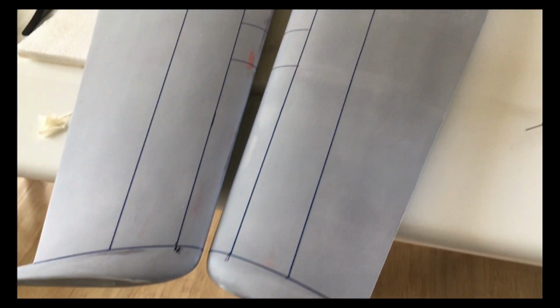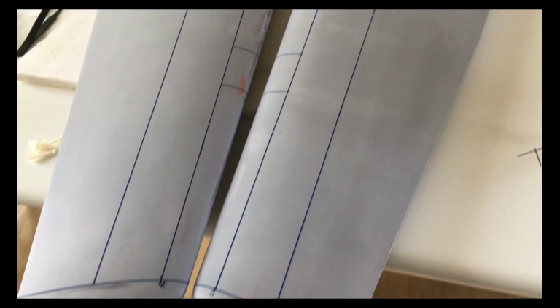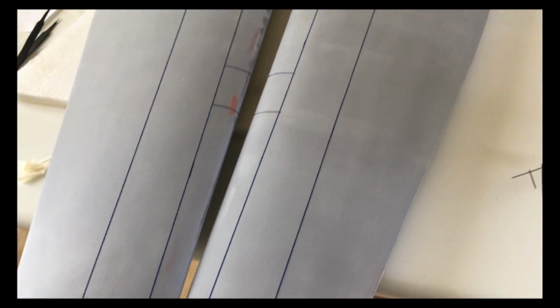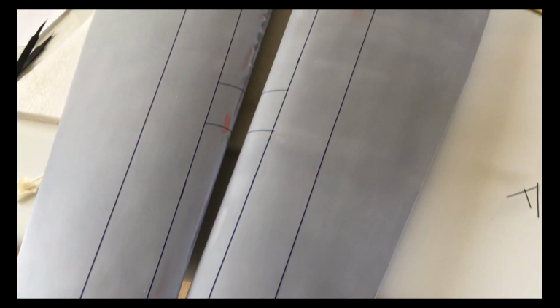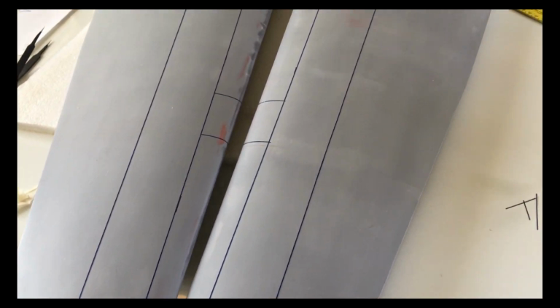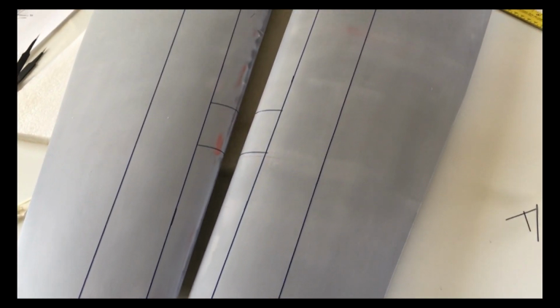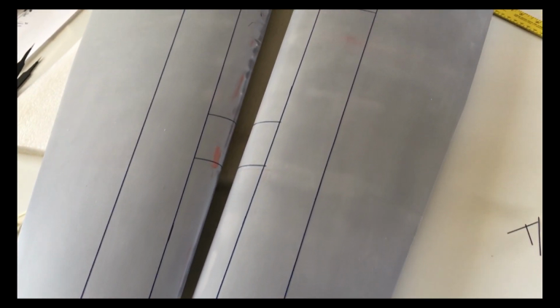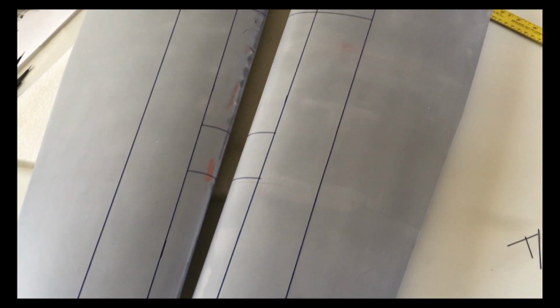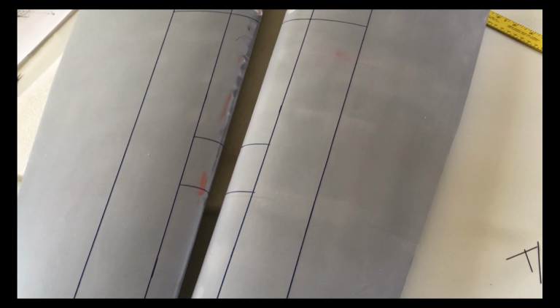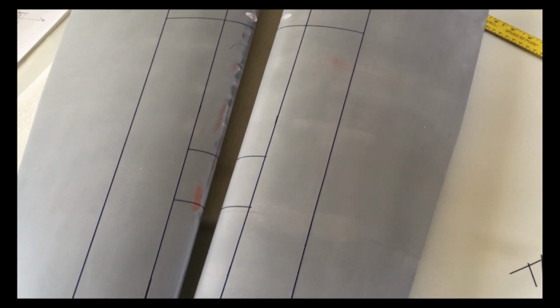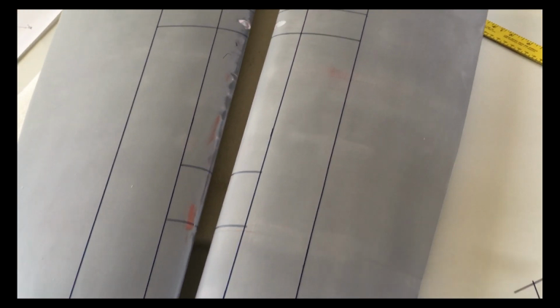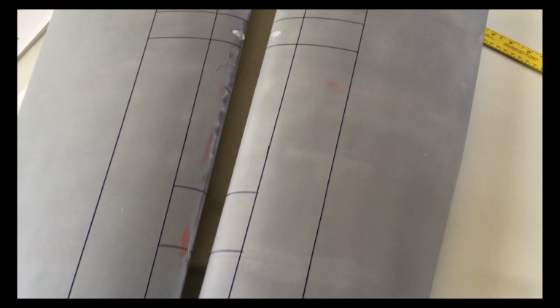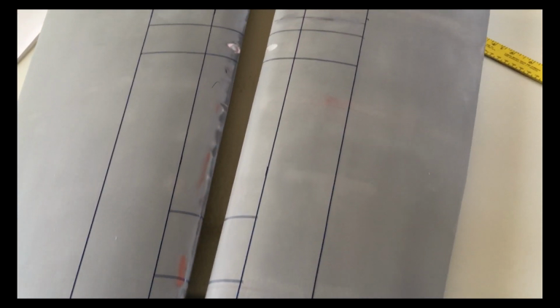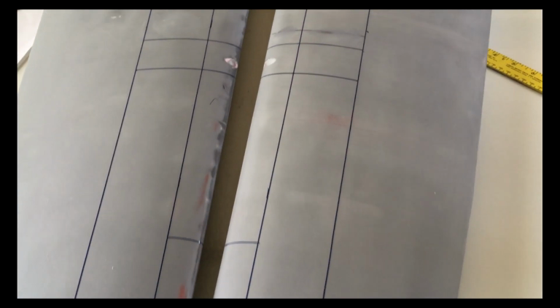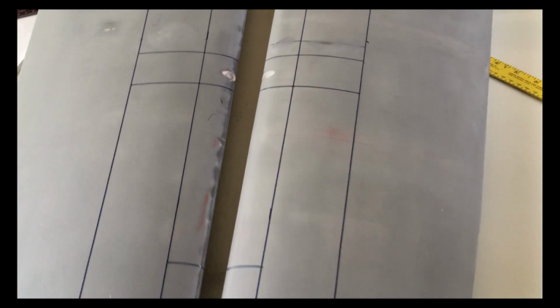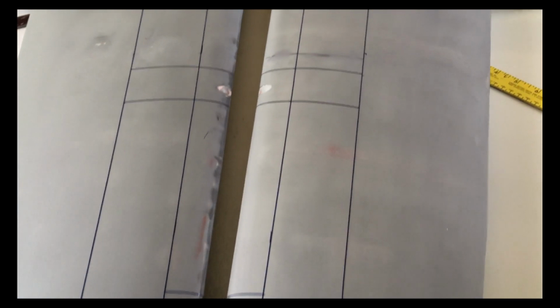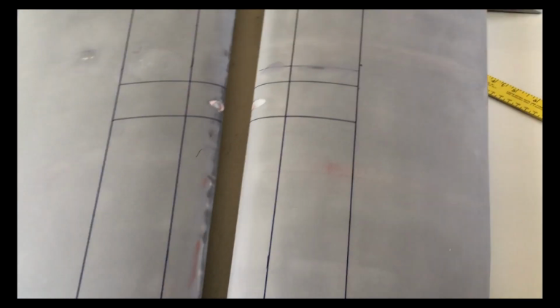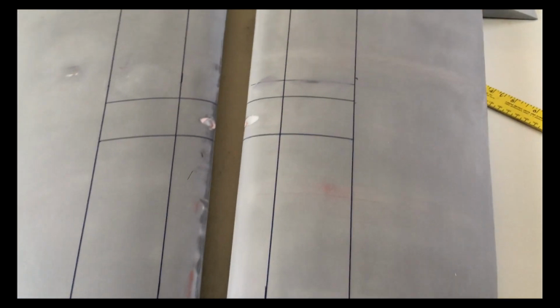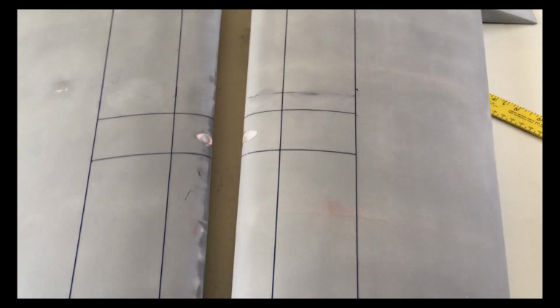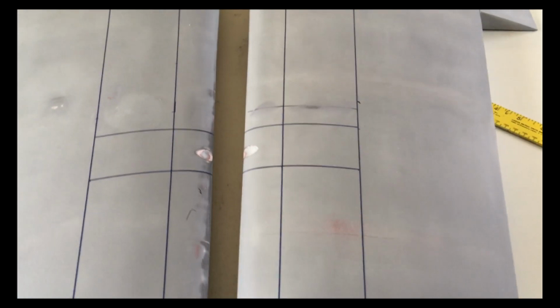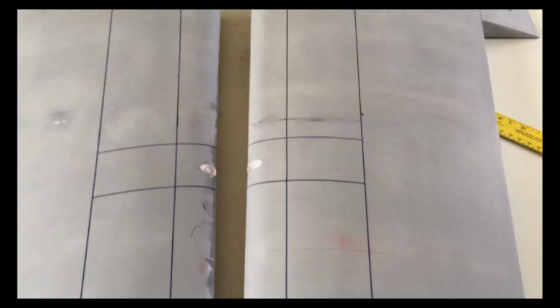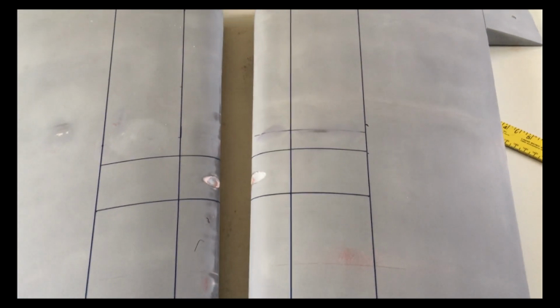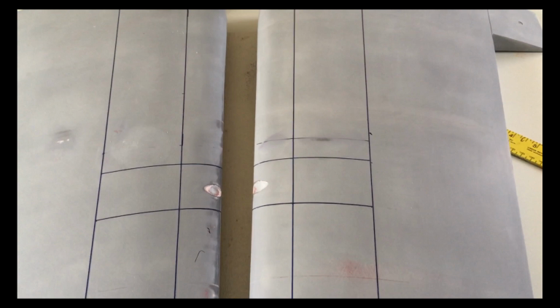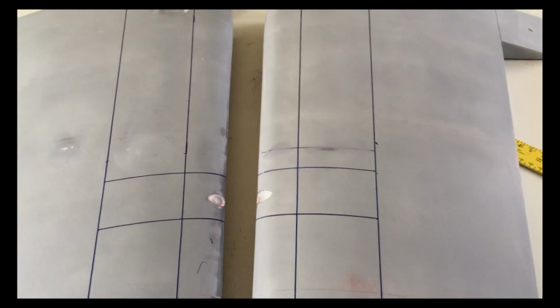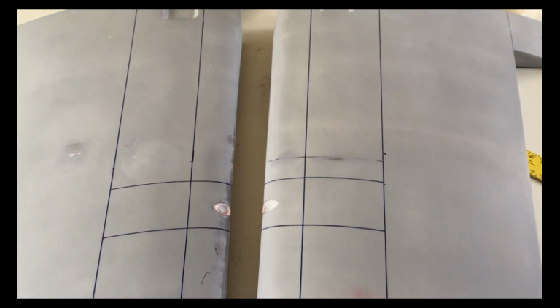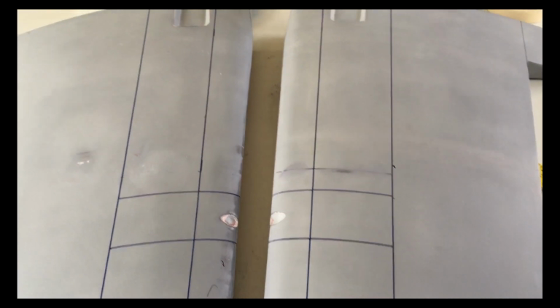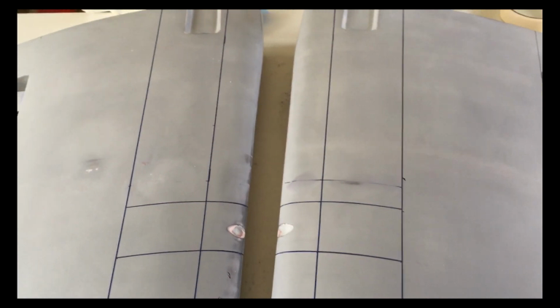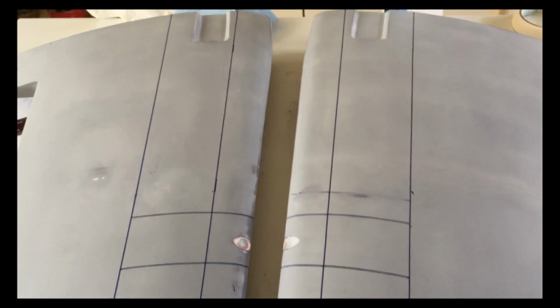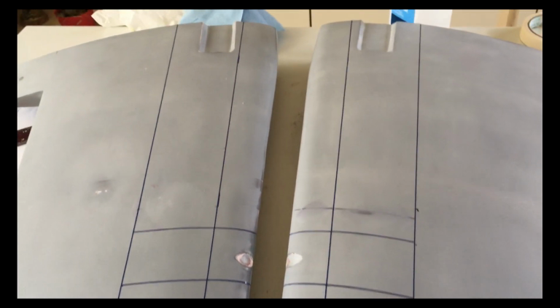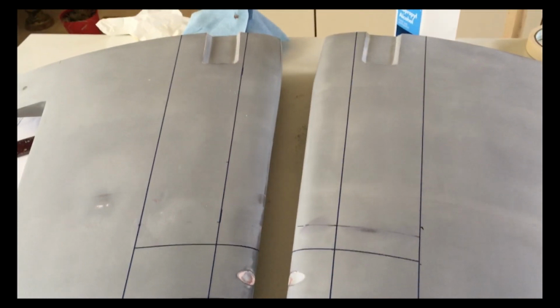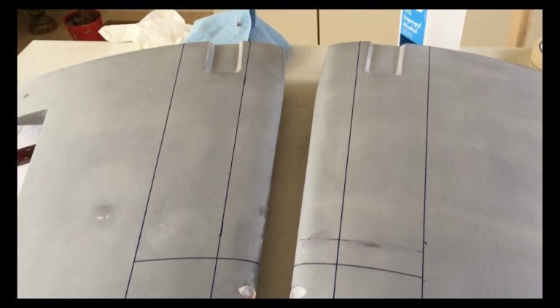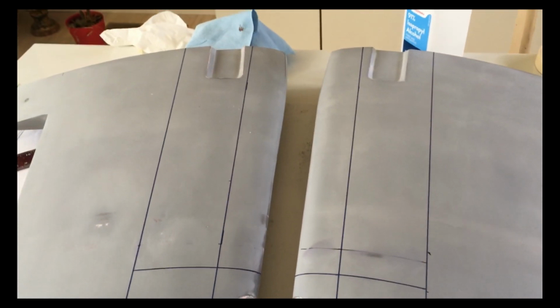I've finished putting the panel line tape on, so now it's time to go make some panel lines. Let's go to it.